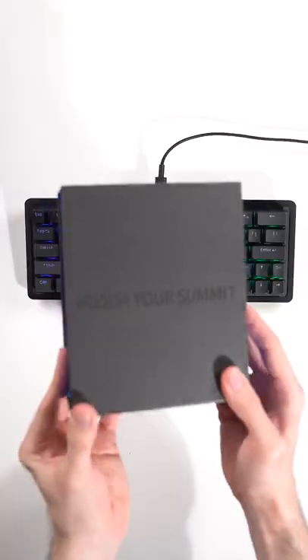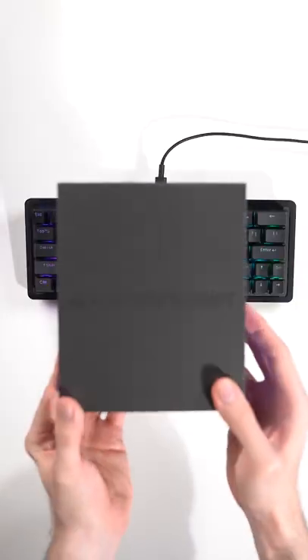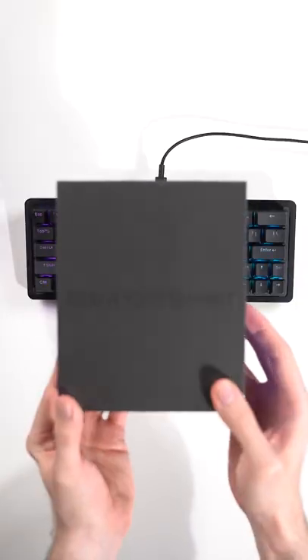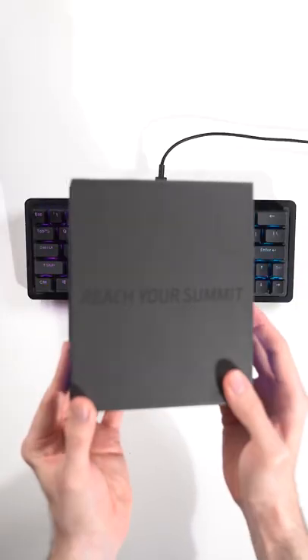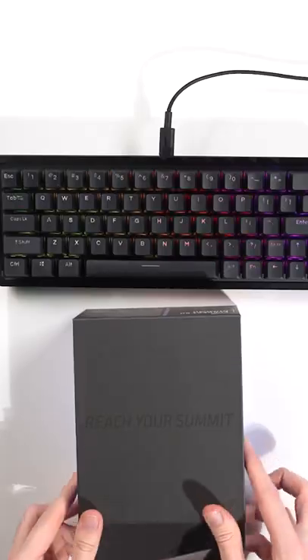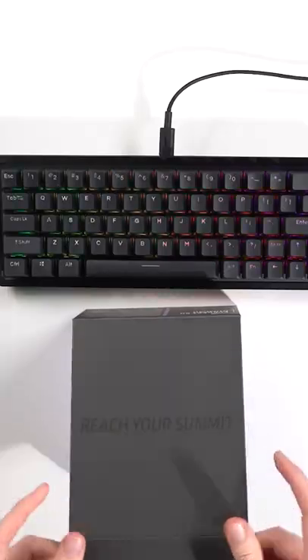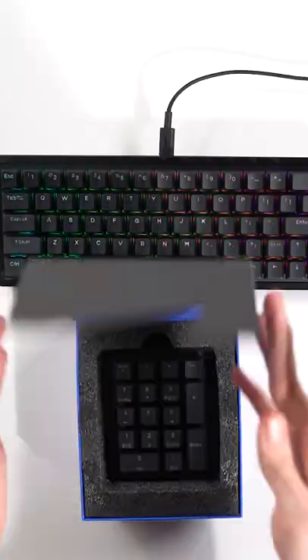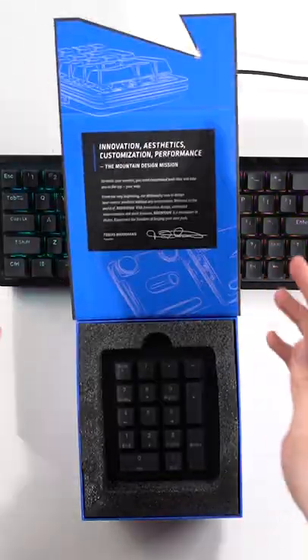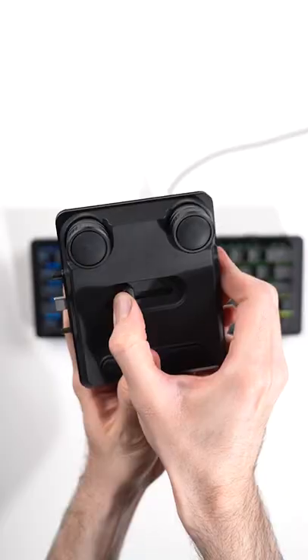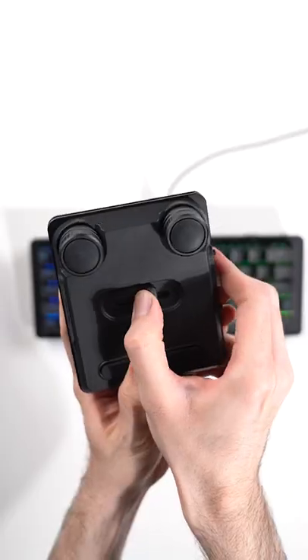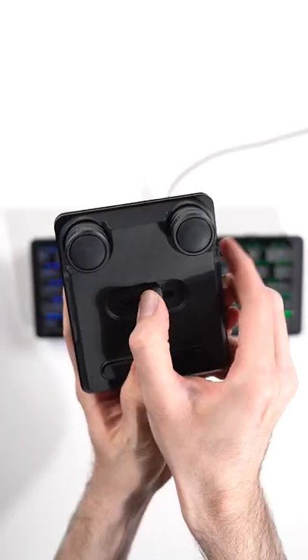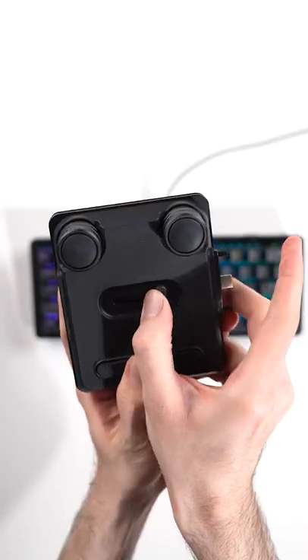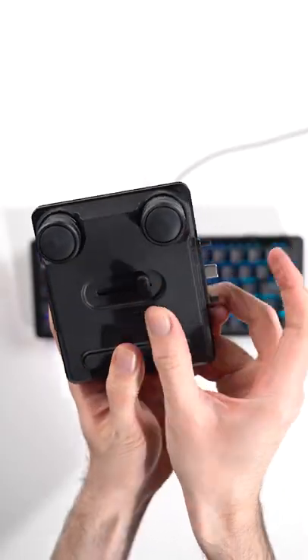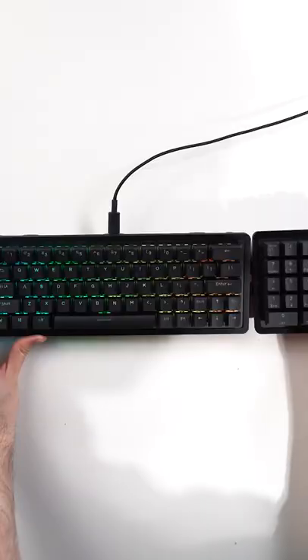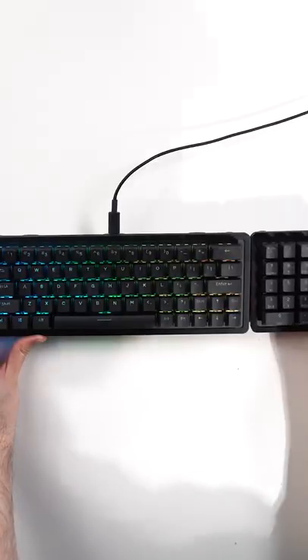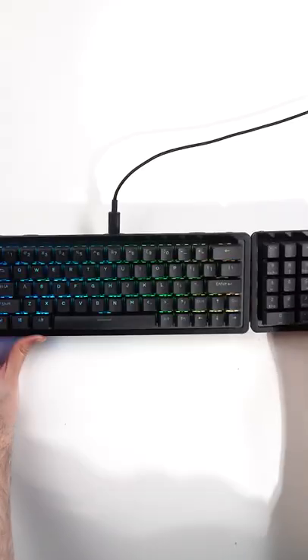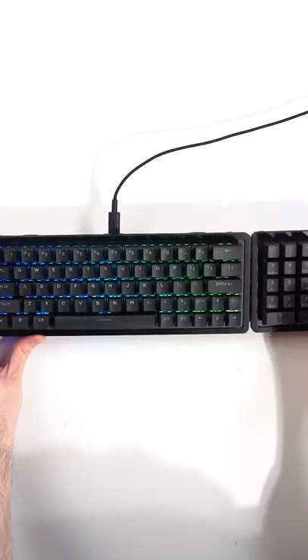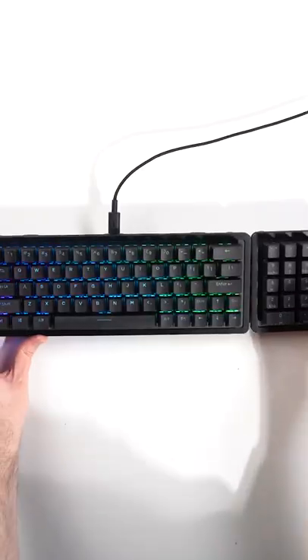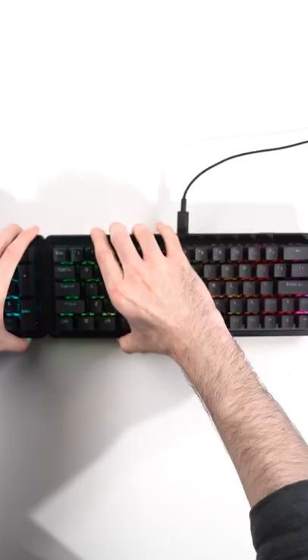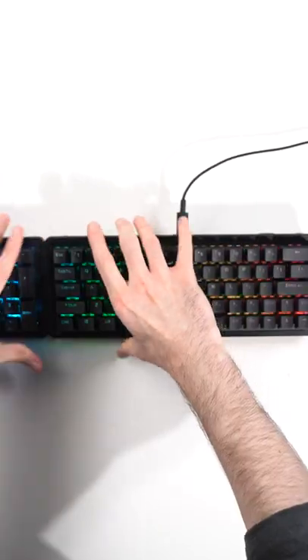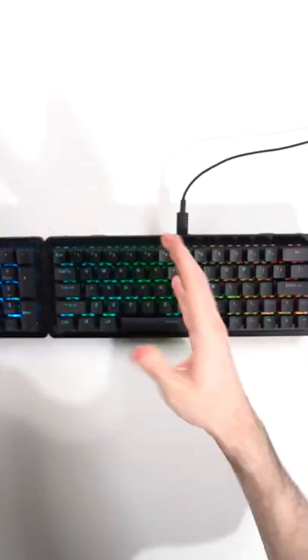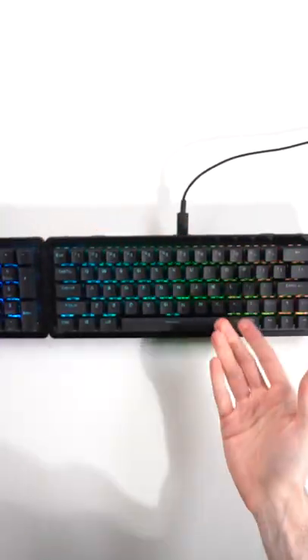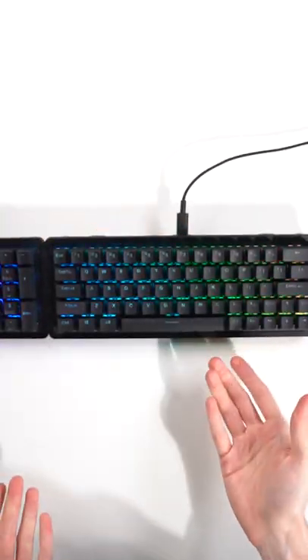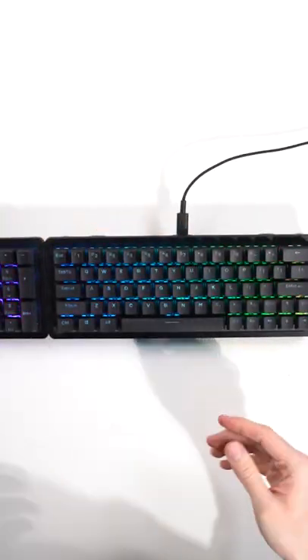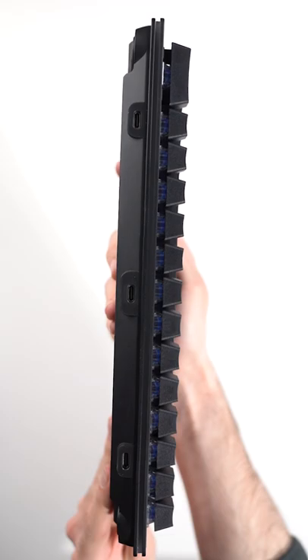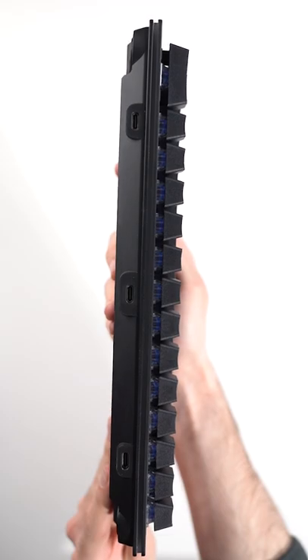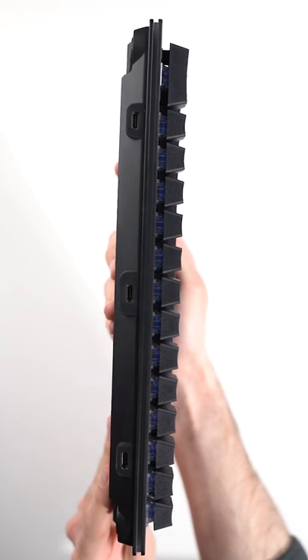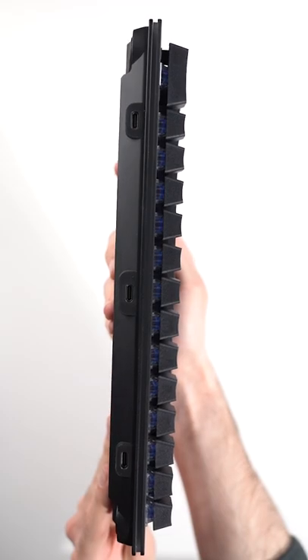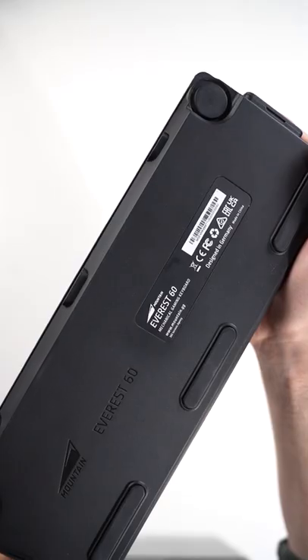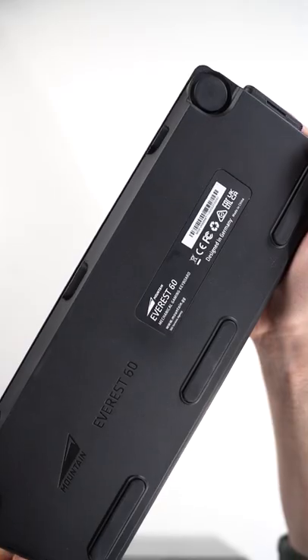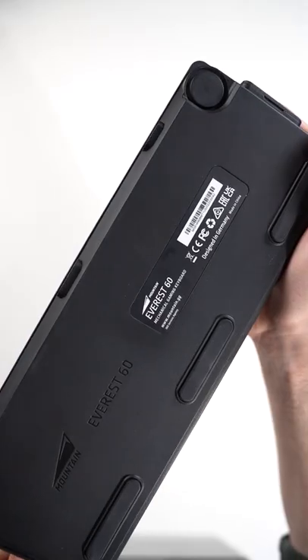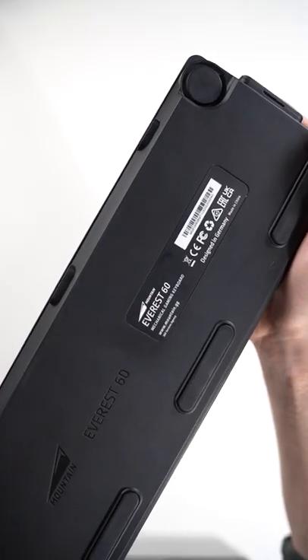If you don't know what modular means, basically you can get additional items that attach to the keyboard, like a numpad, media control, wrist rest, etc.